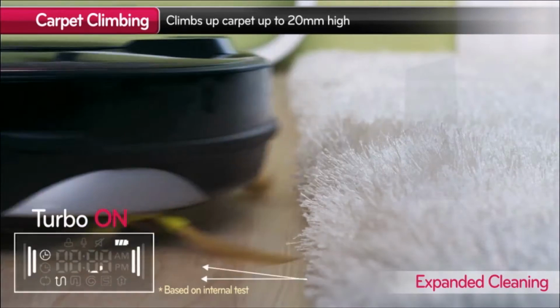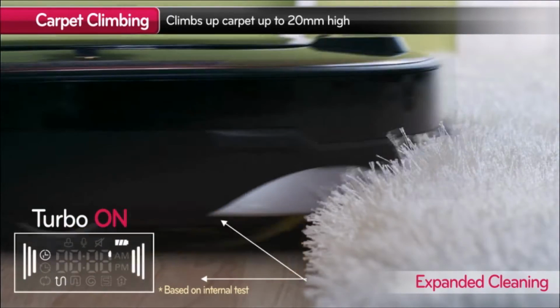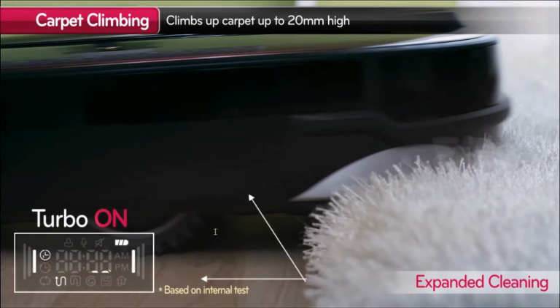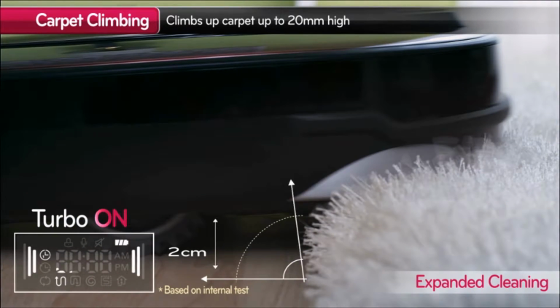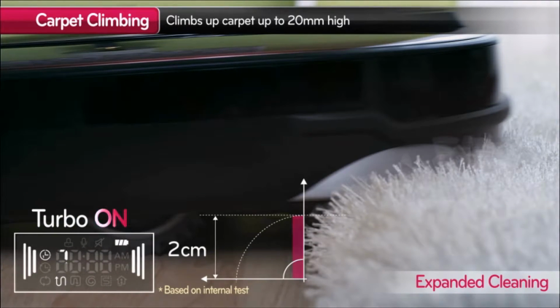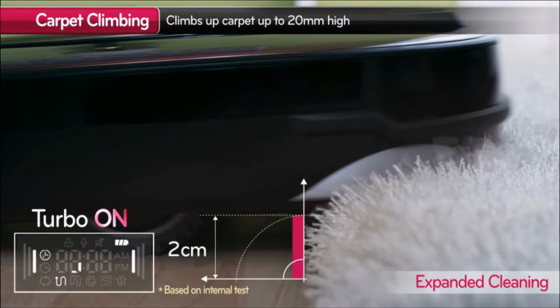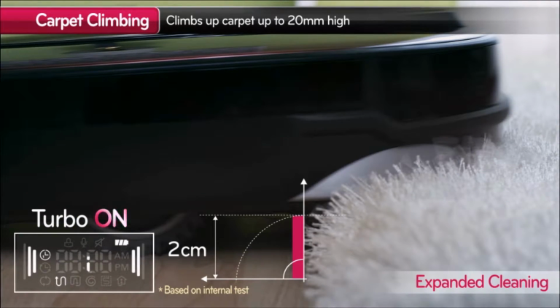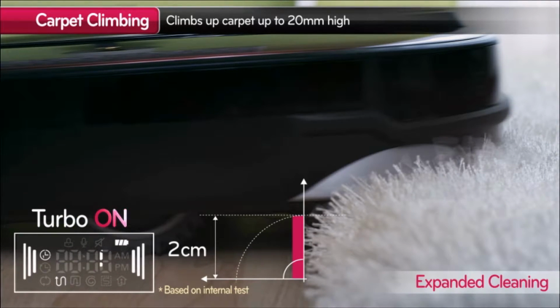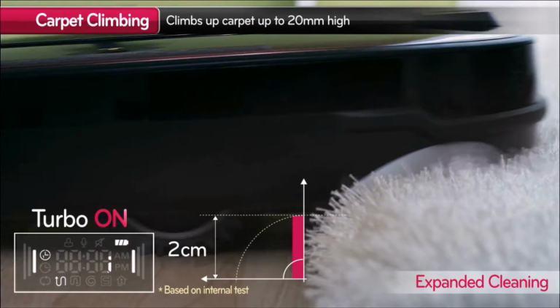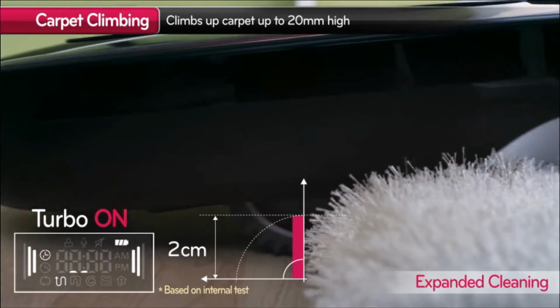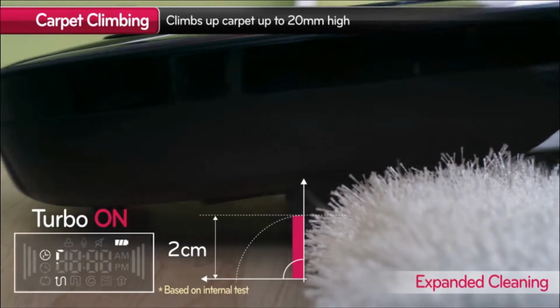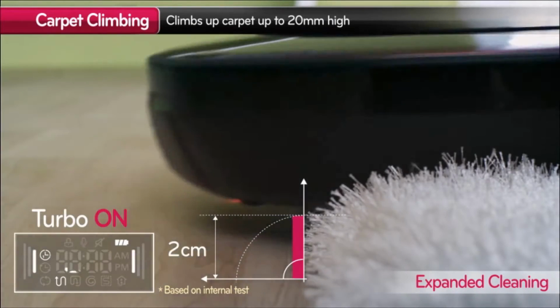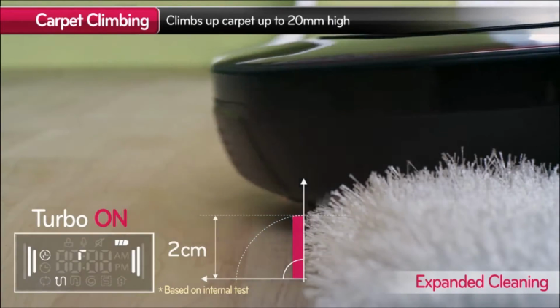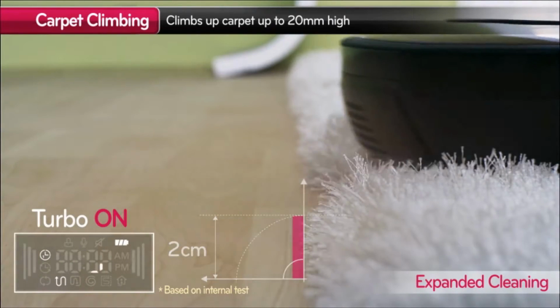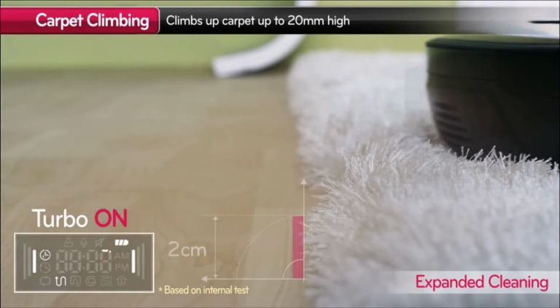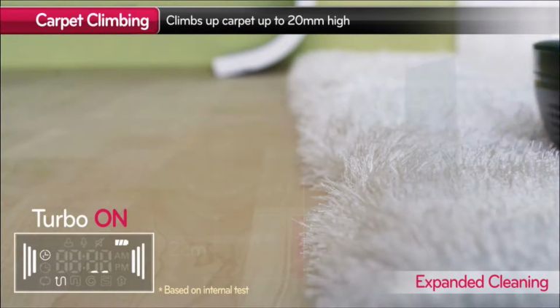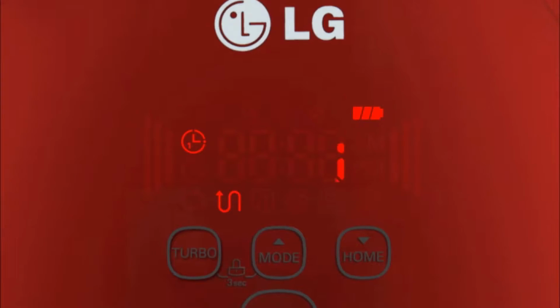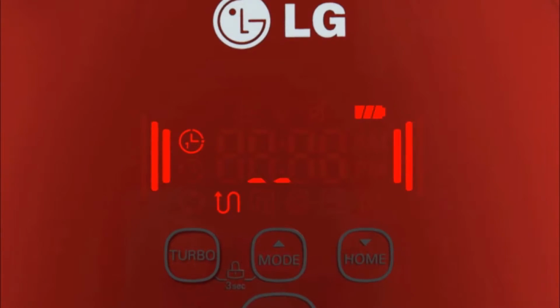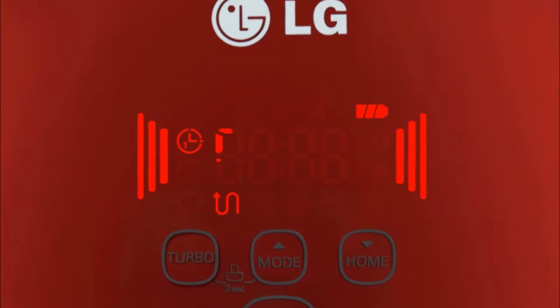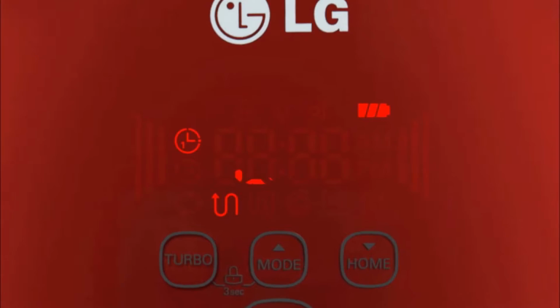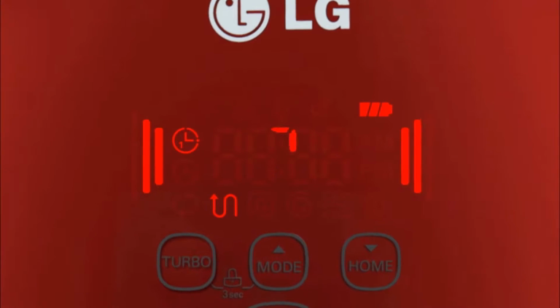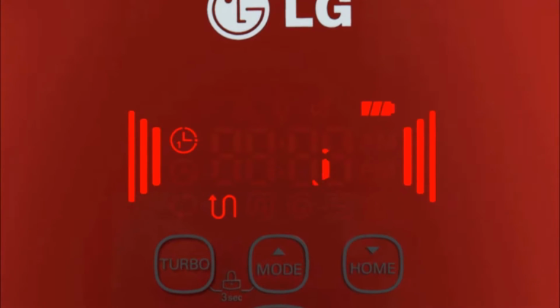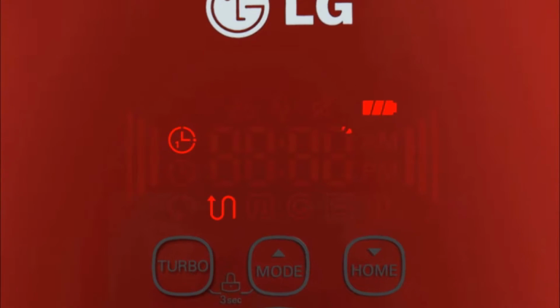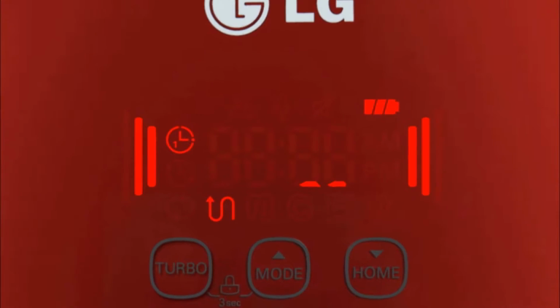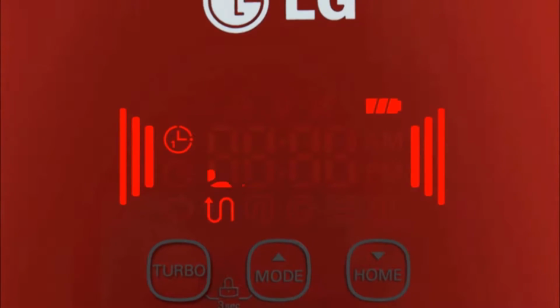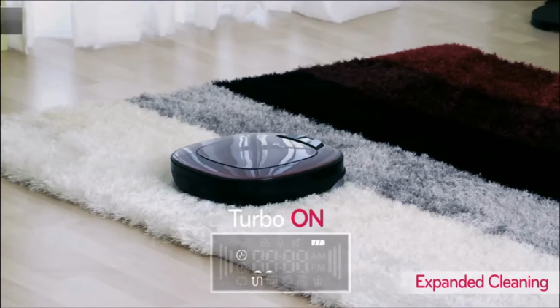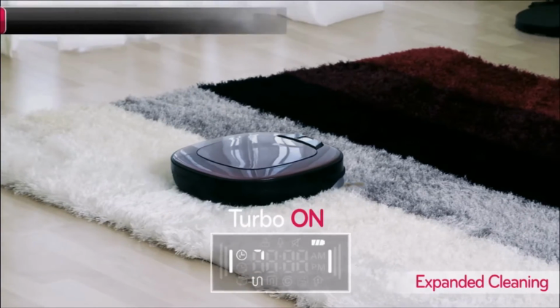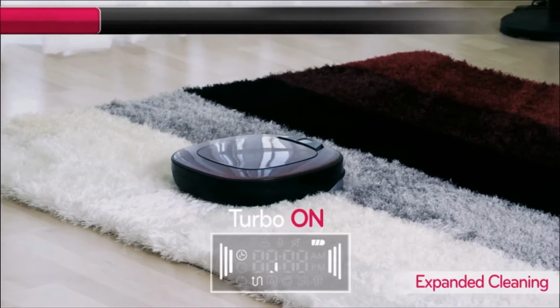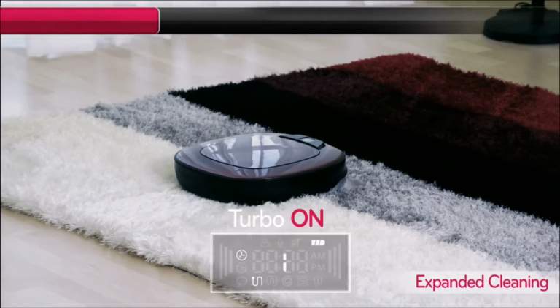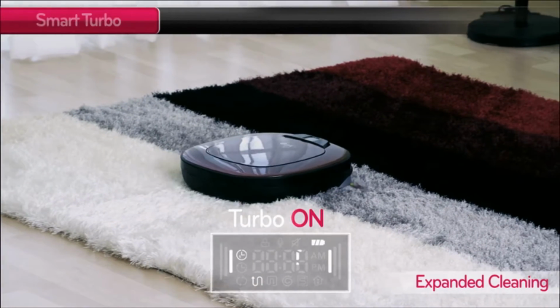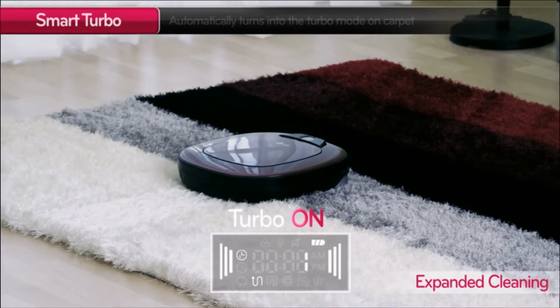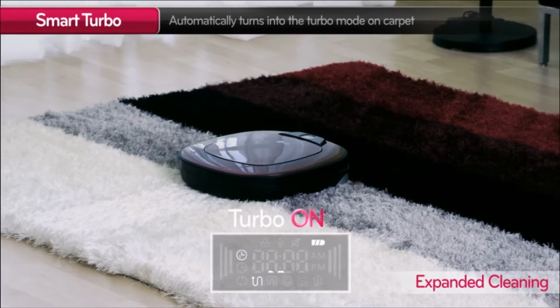When it moves onto a carpet, it cleverly detects the change in surface and automatically switches to Smart Turbo Mode.